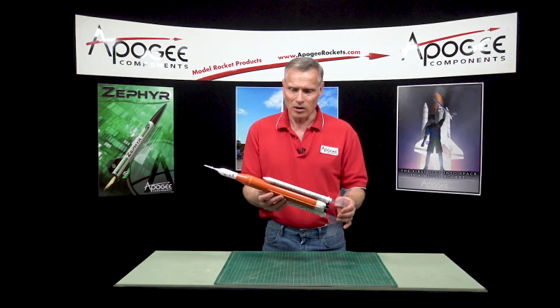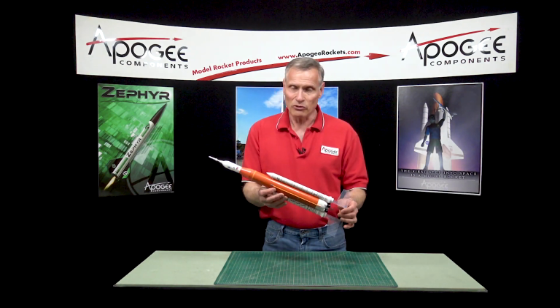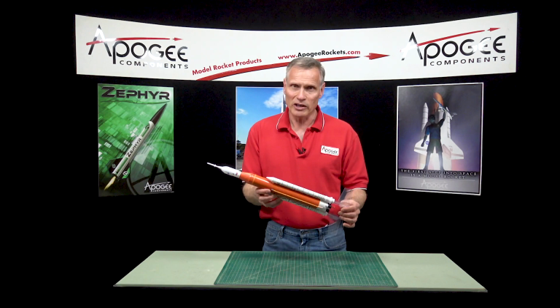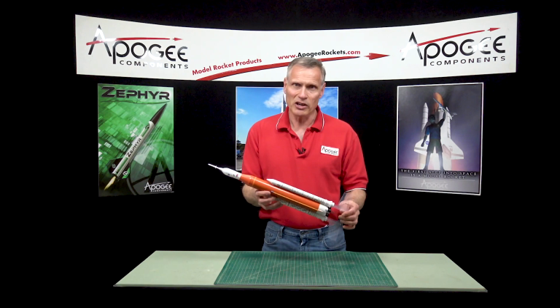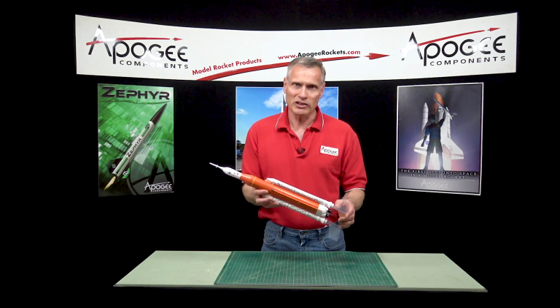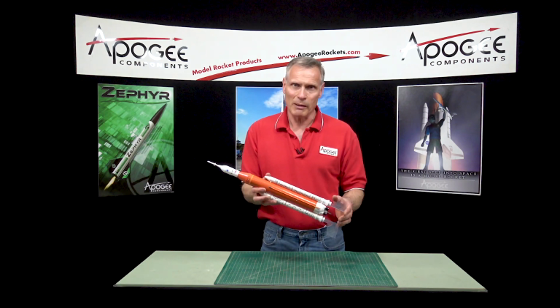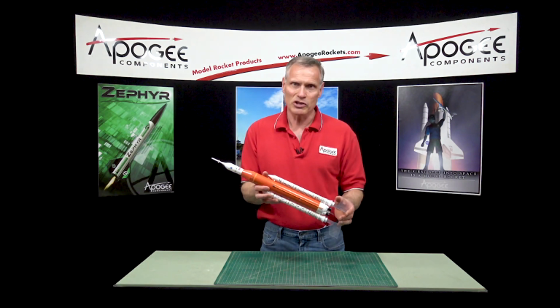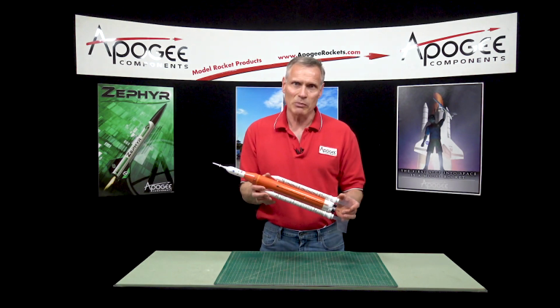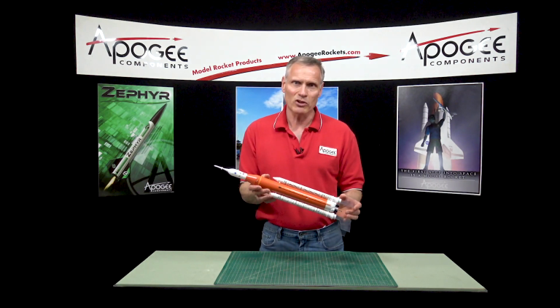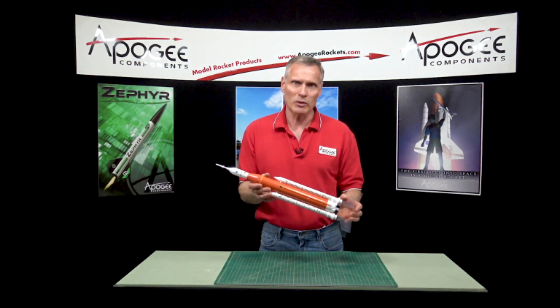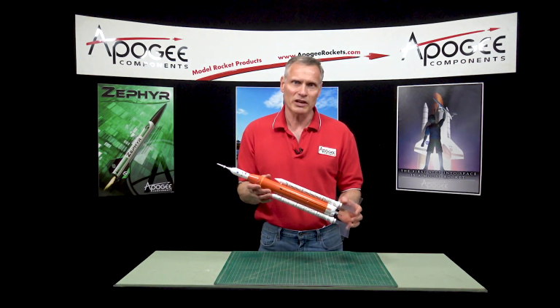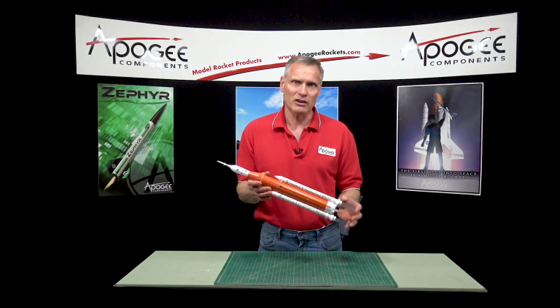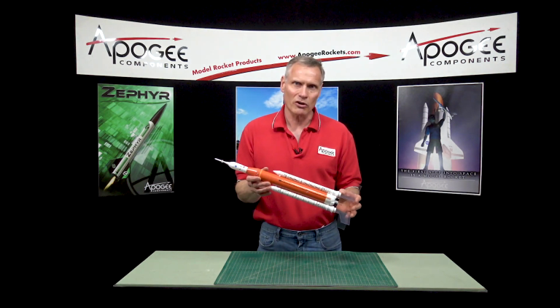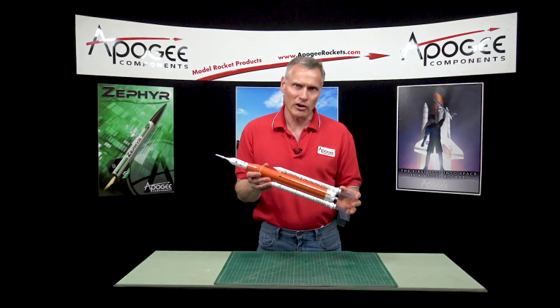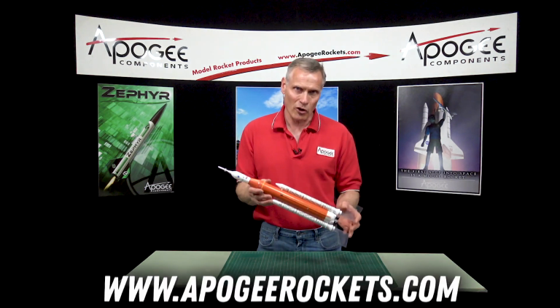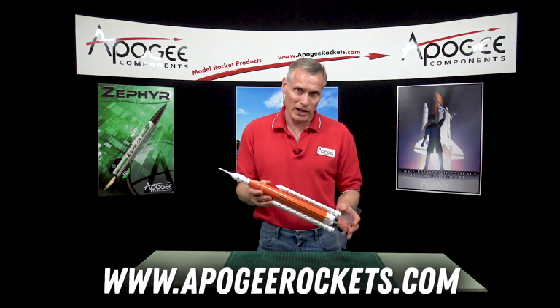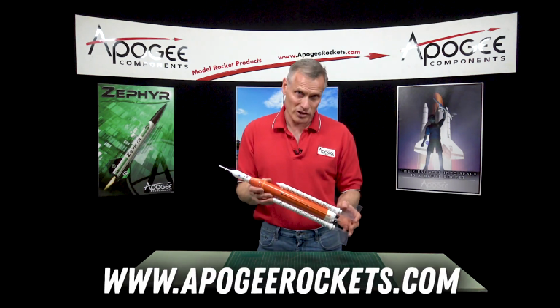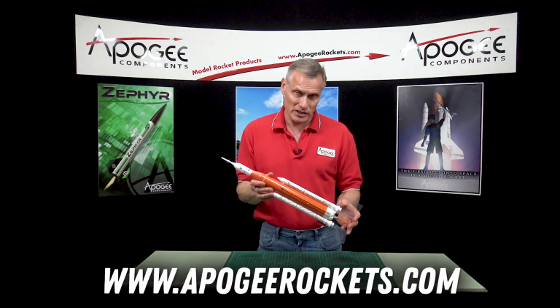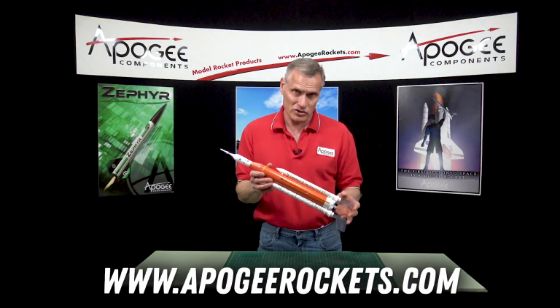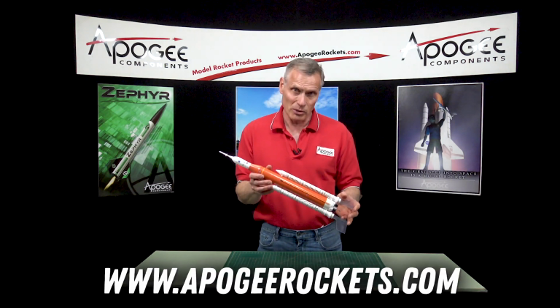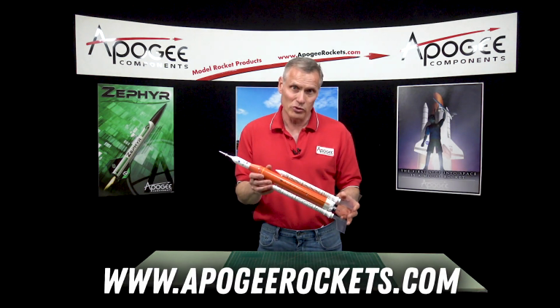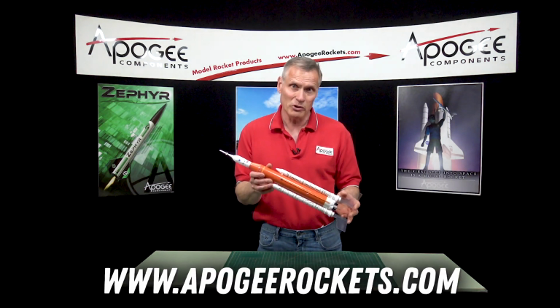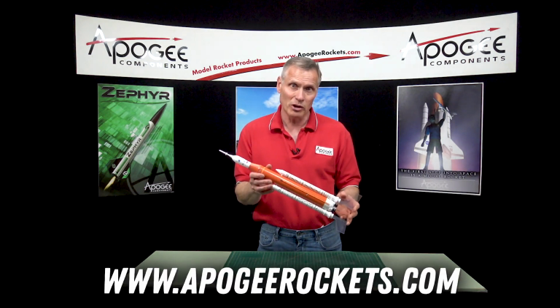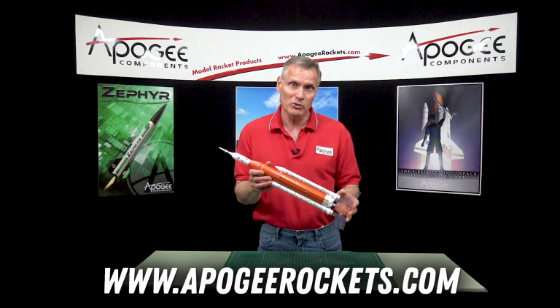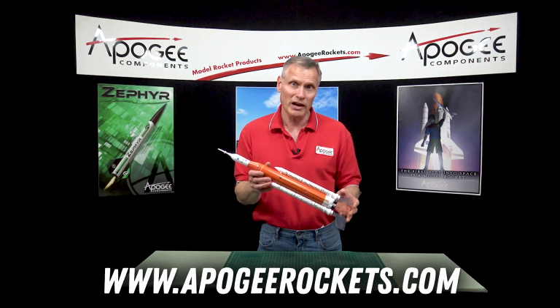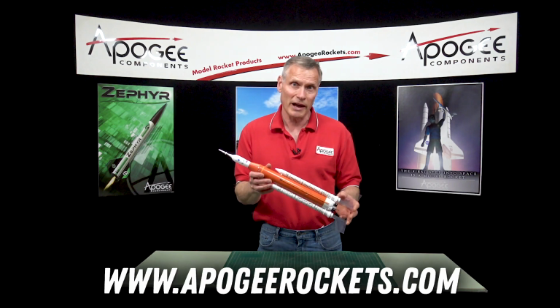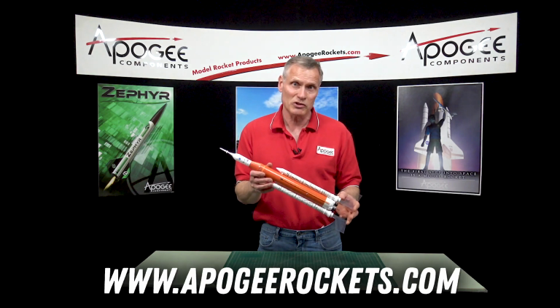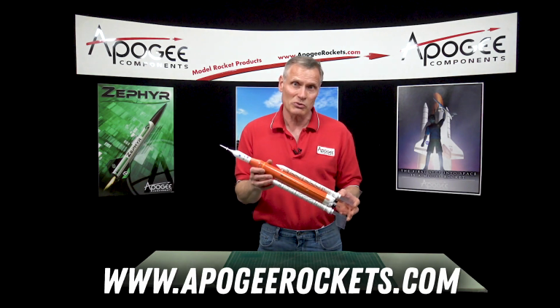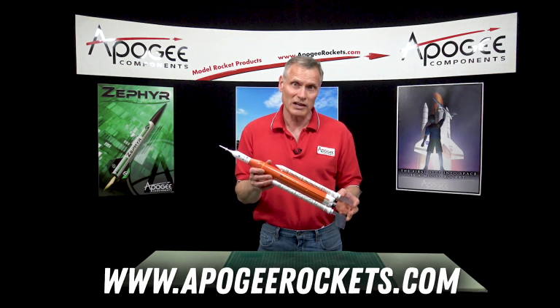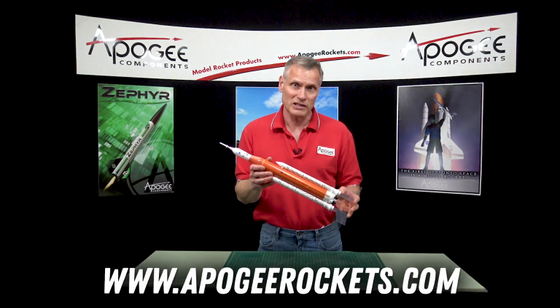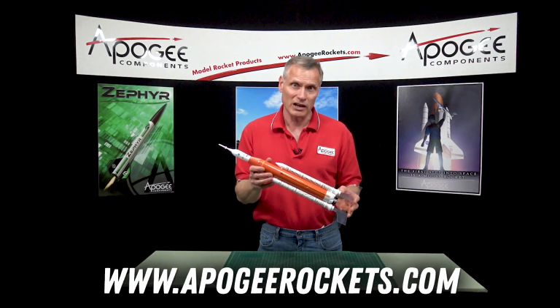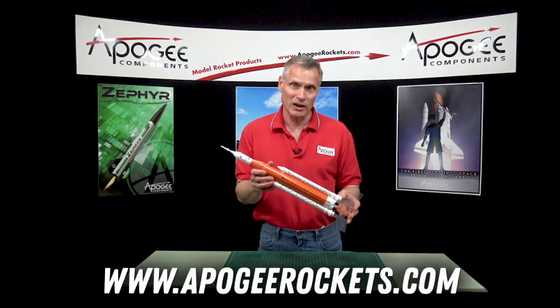You'll find it here at the Apogee Components website. Our address is www.apogeerockets.com.